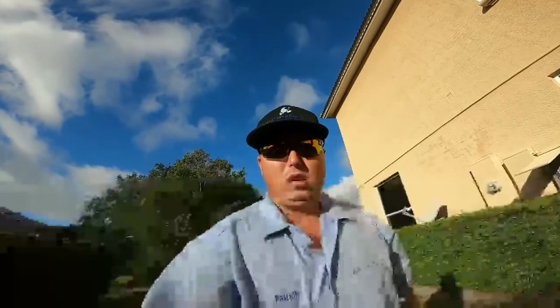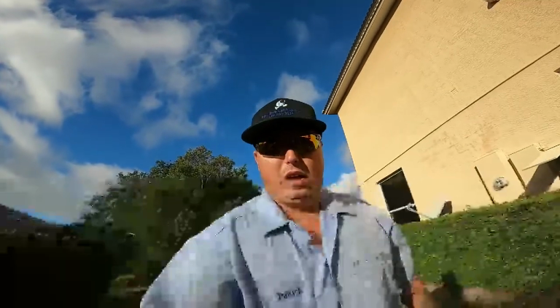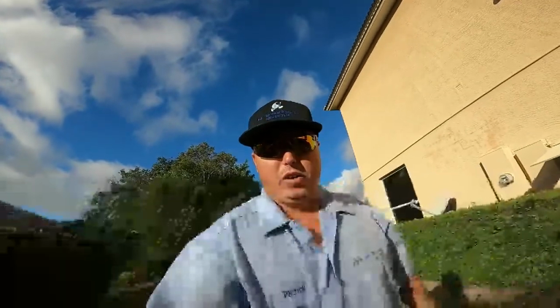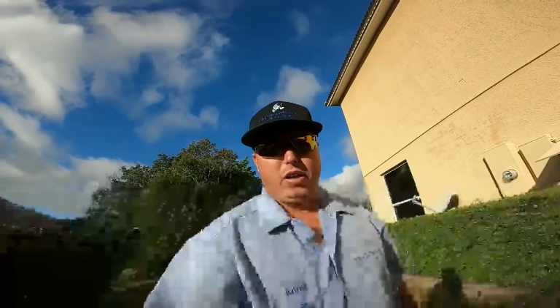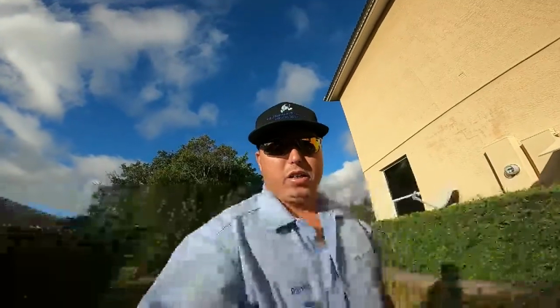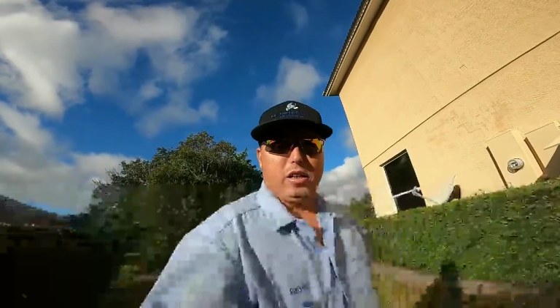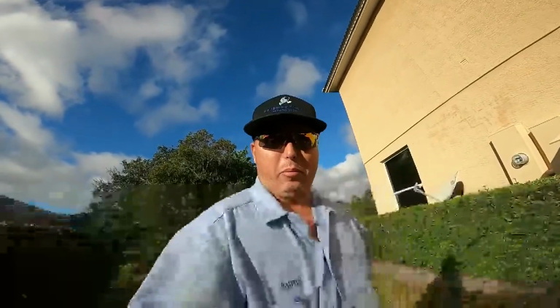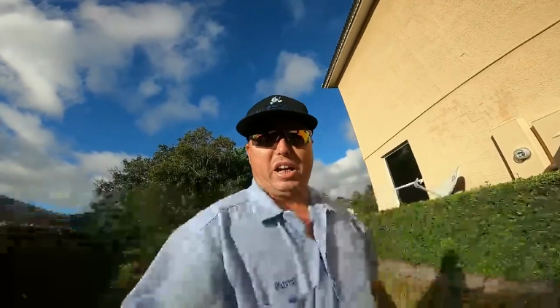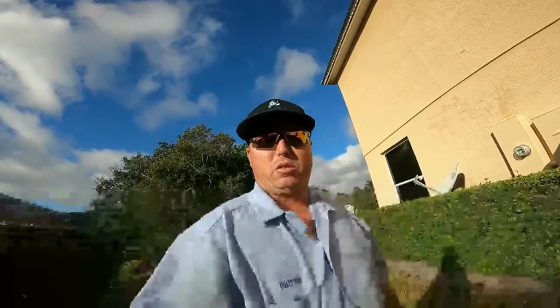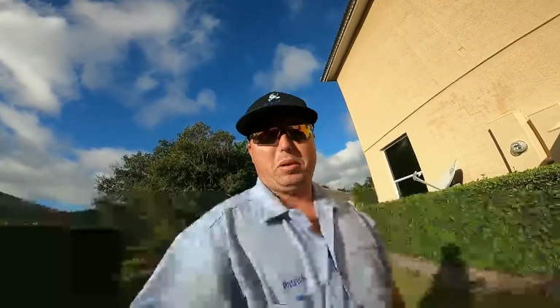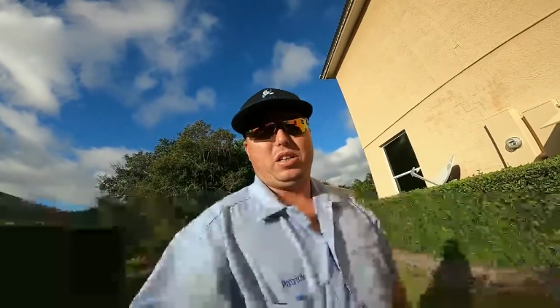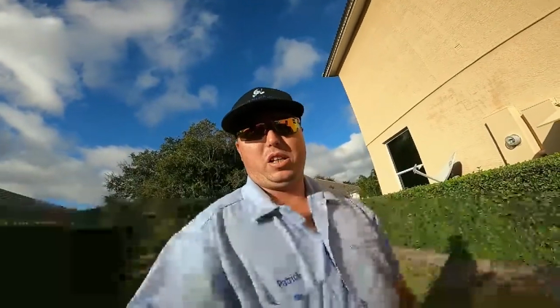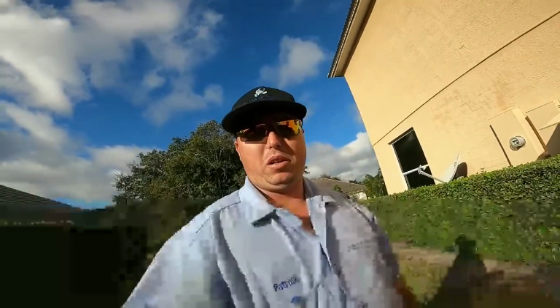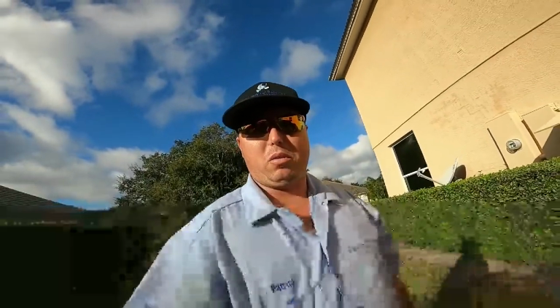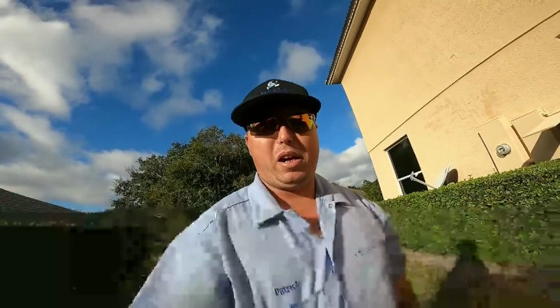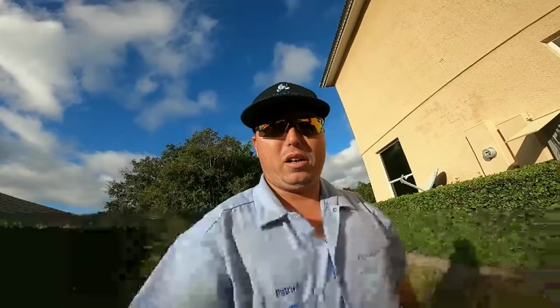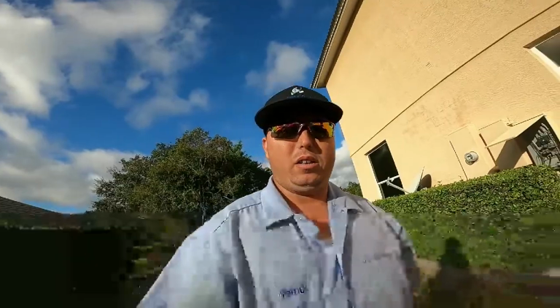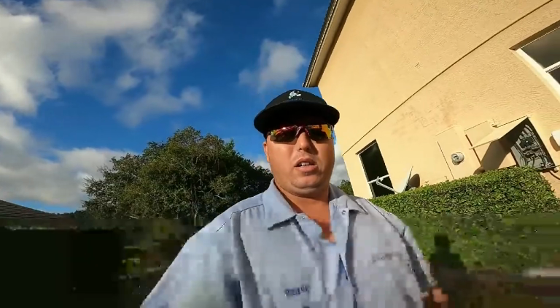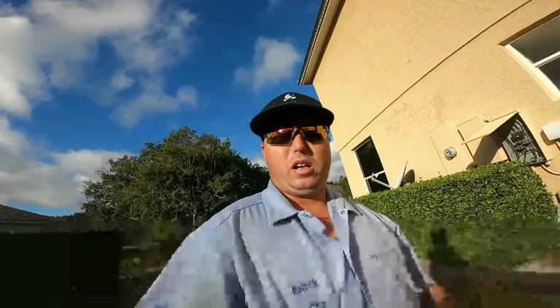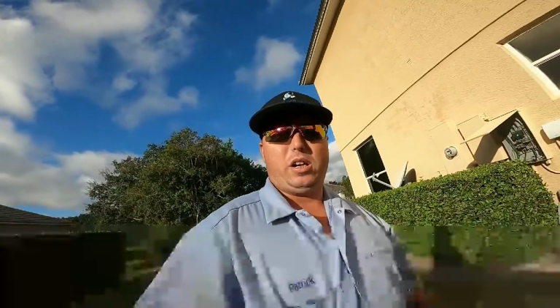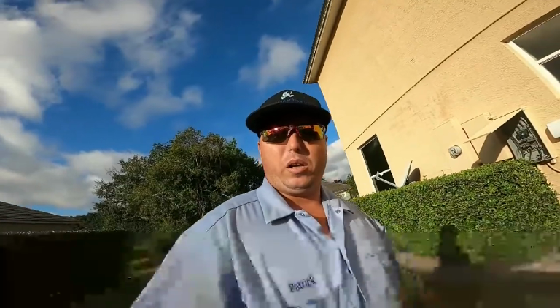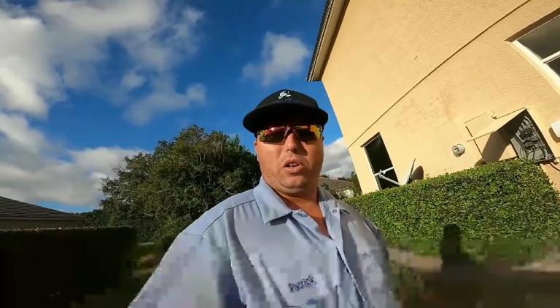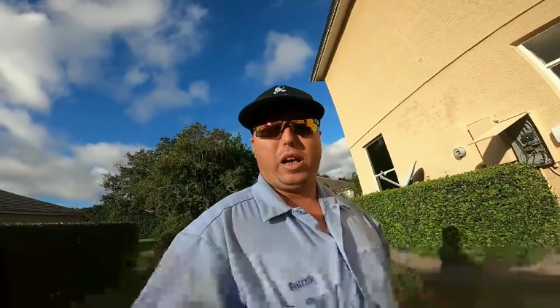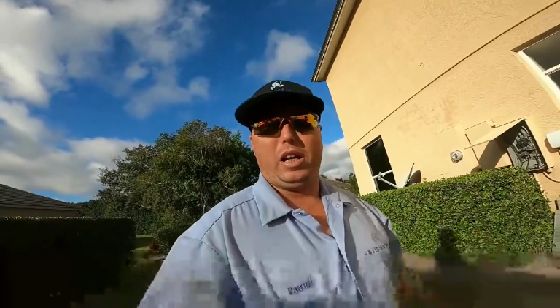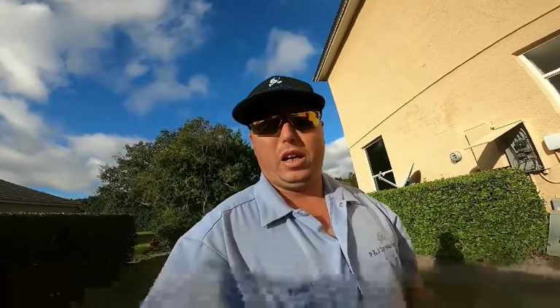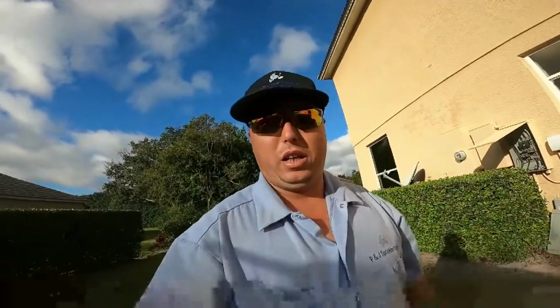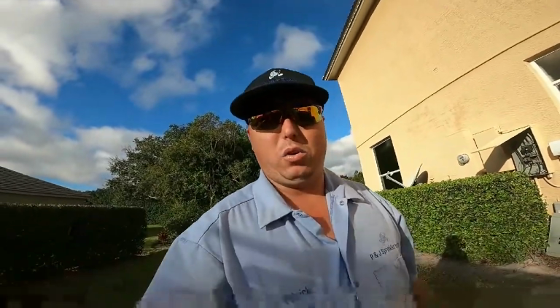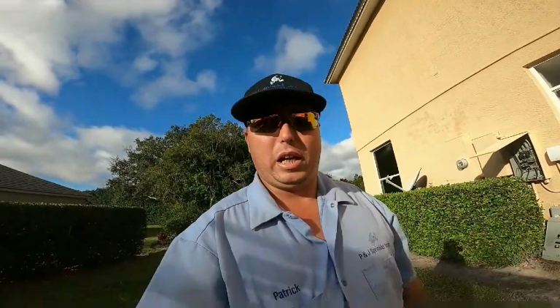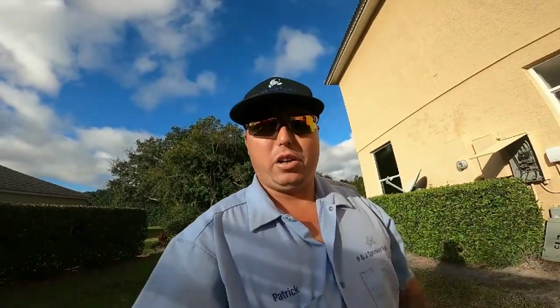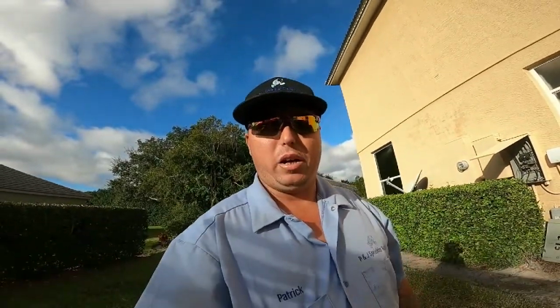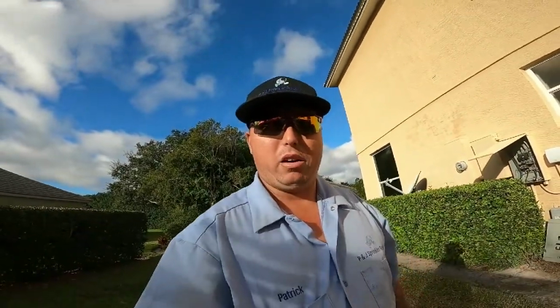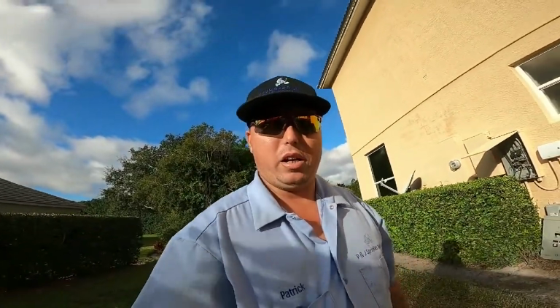How you doing? I'm Patrick with P&J Sprinkler Repair. We are located in the Orlando area.